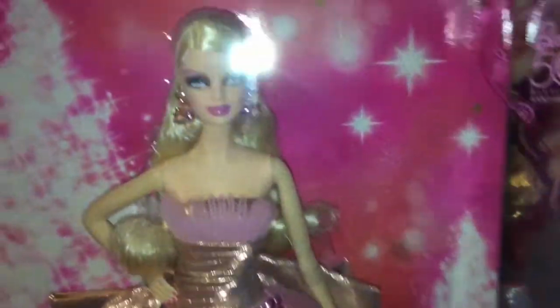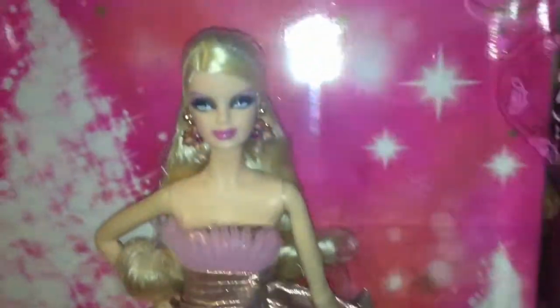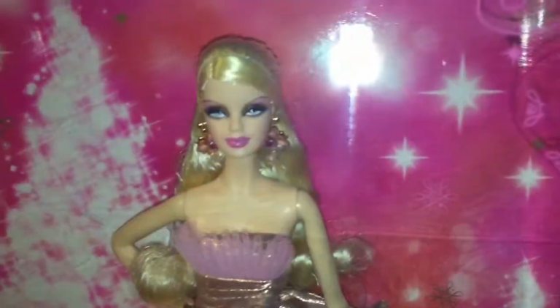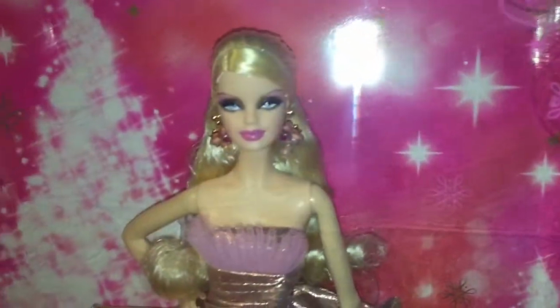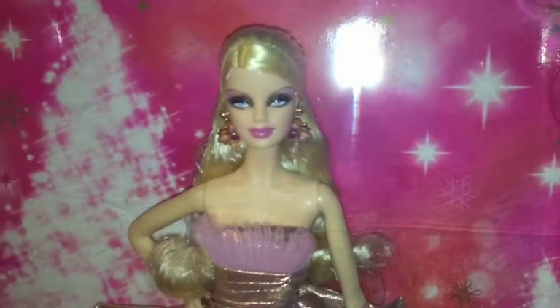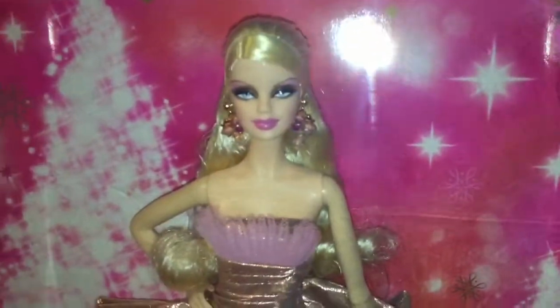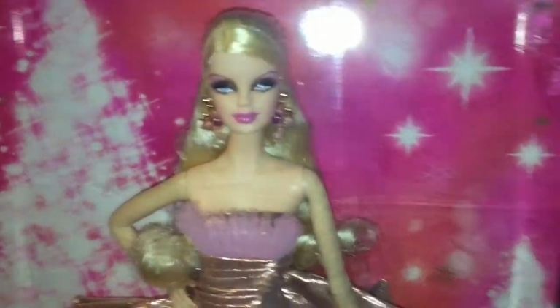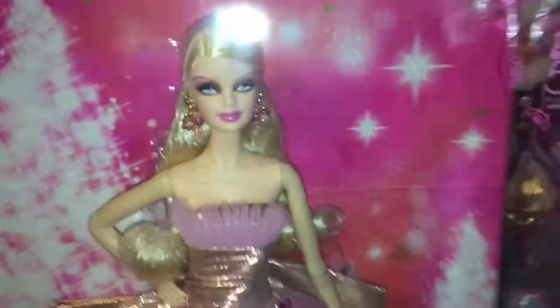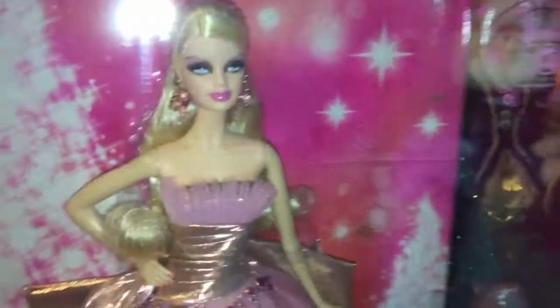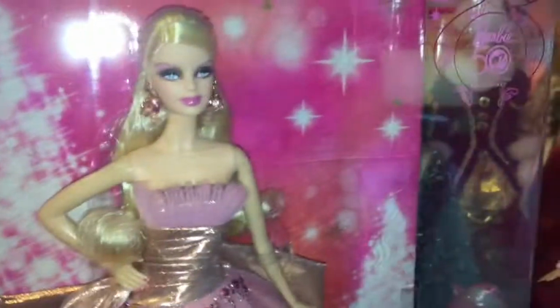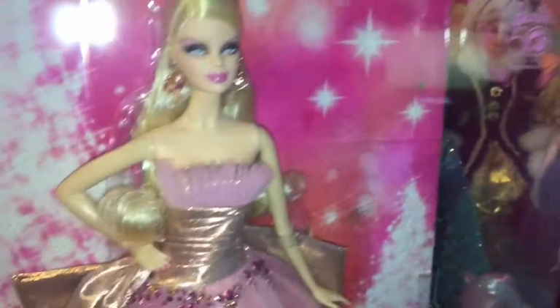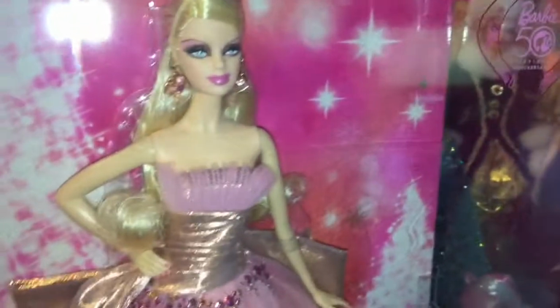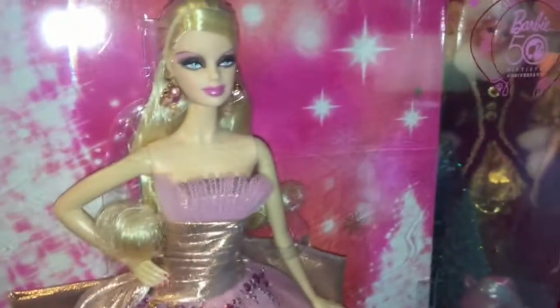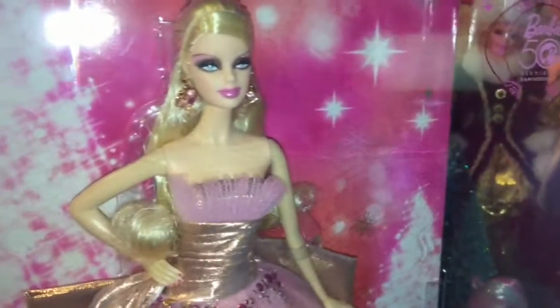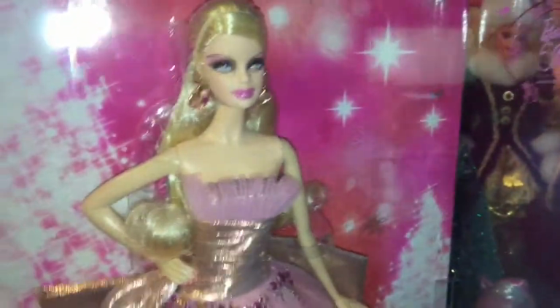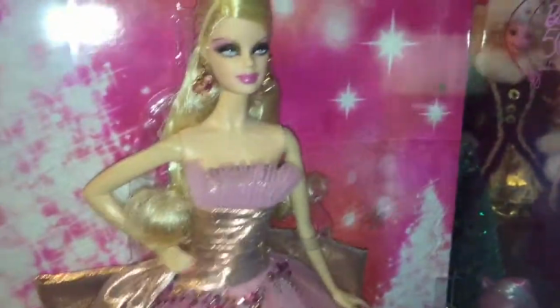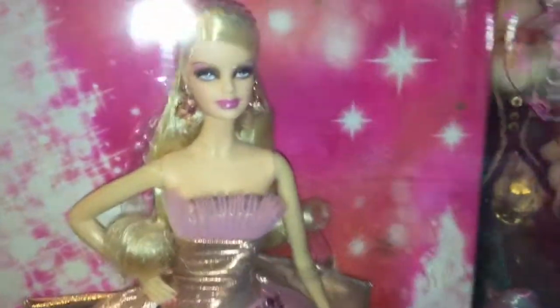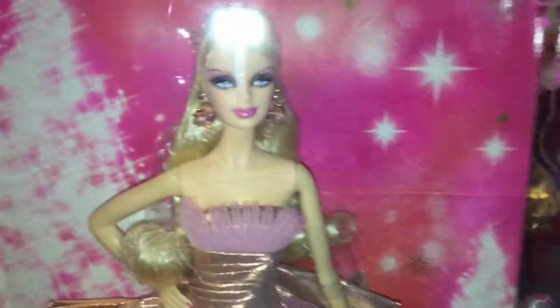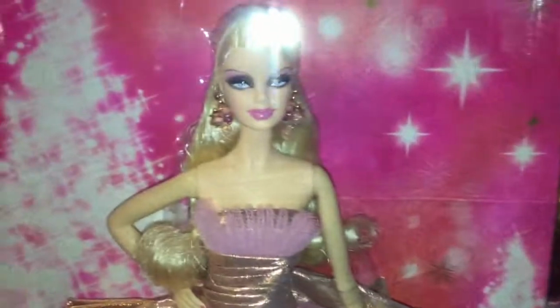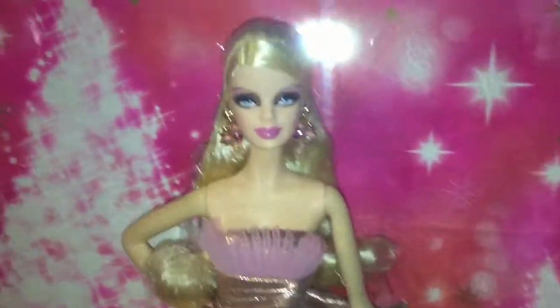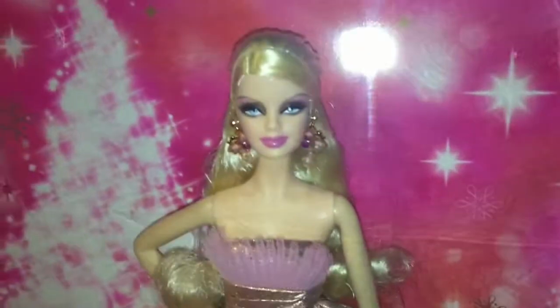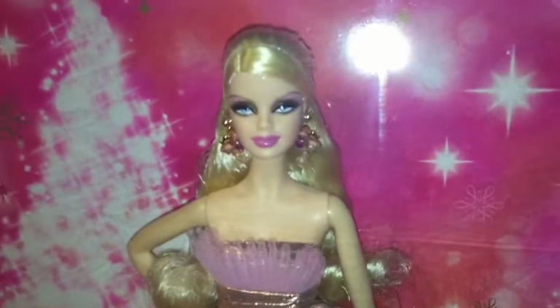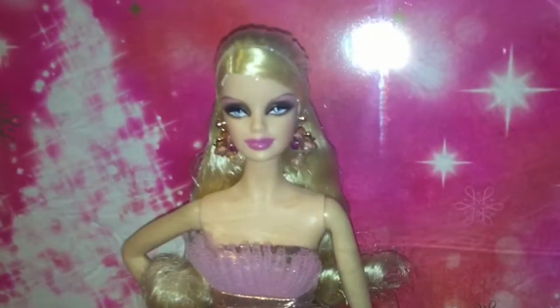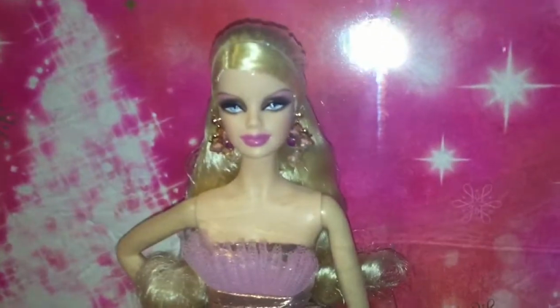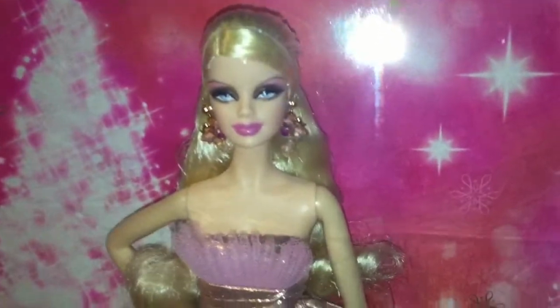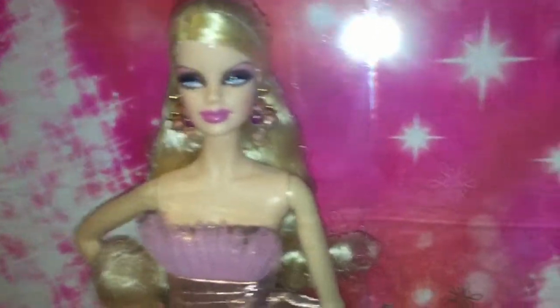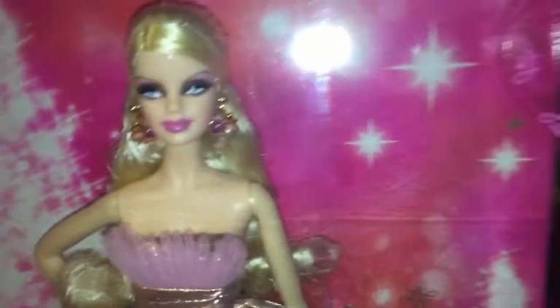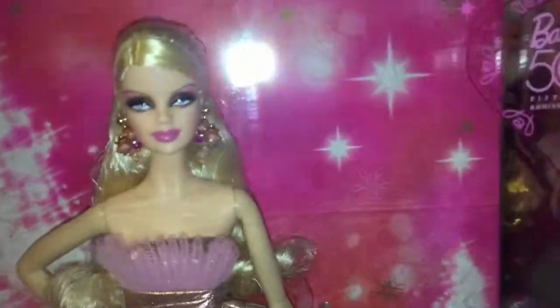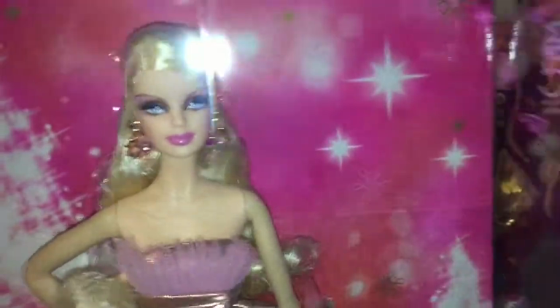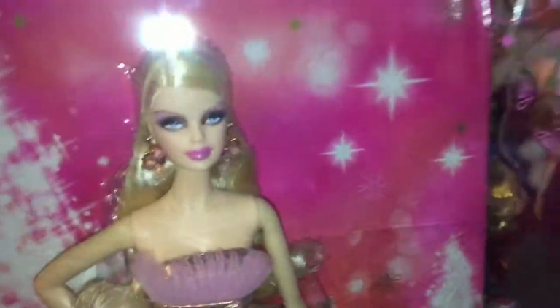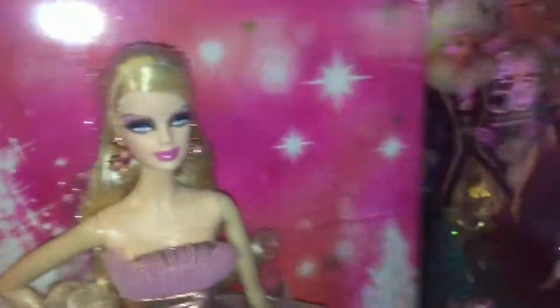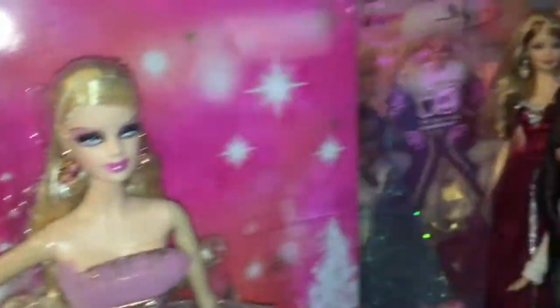She is so beautiful. I love her makeup so much. Her face reminds me a lot of Paris Hilton, which is lovely.